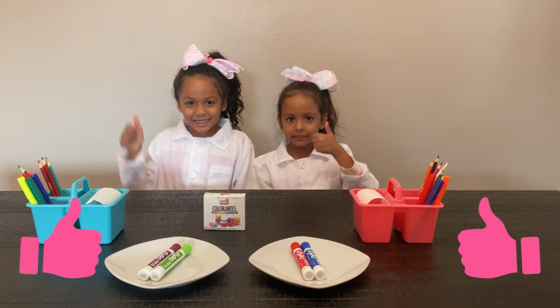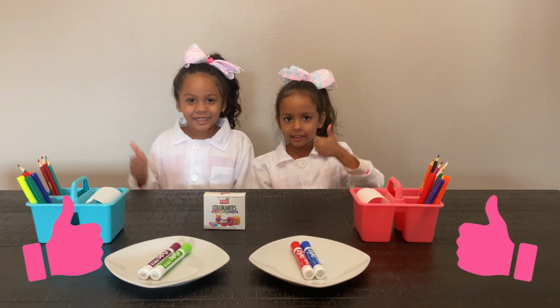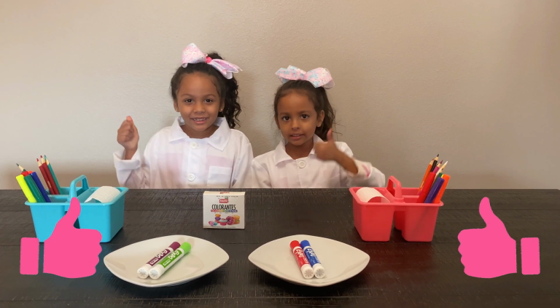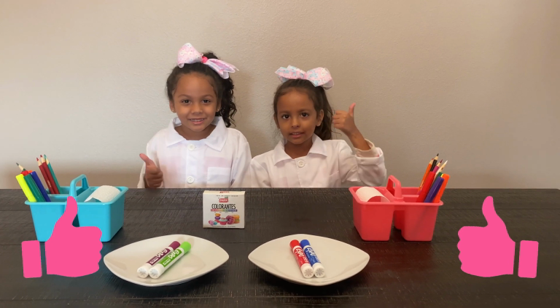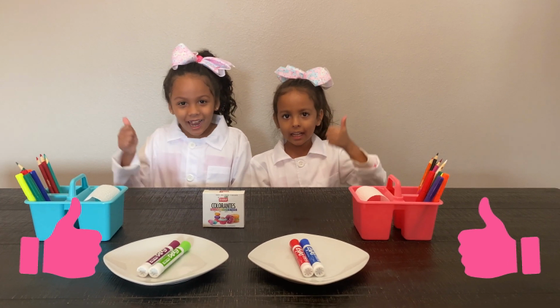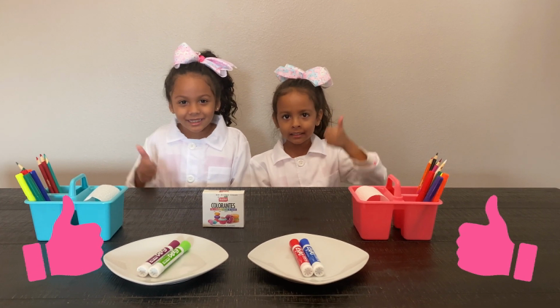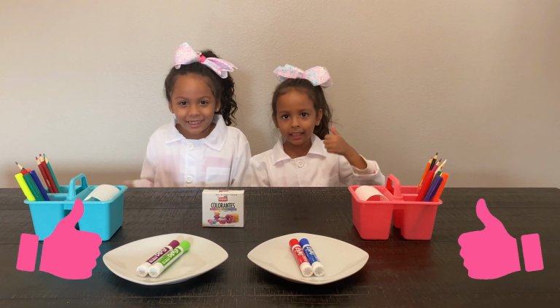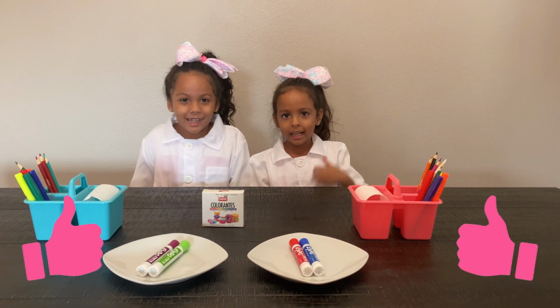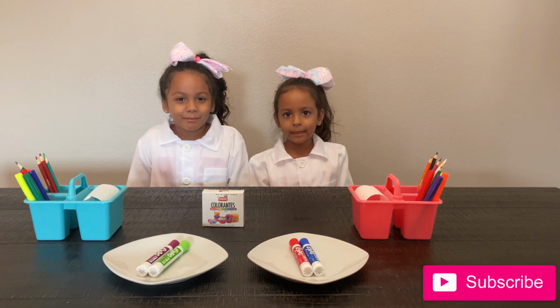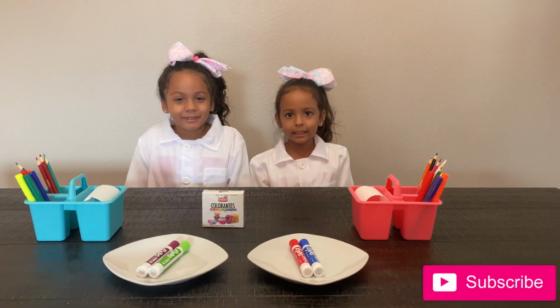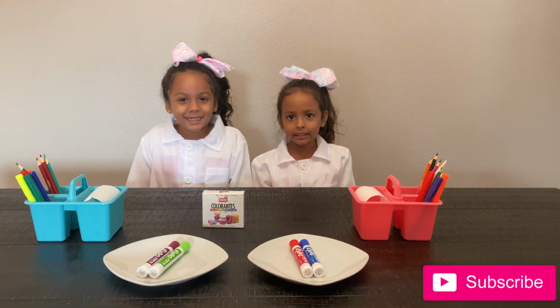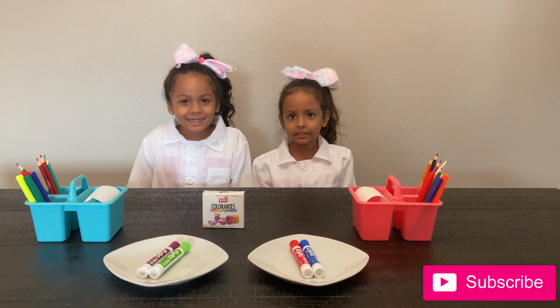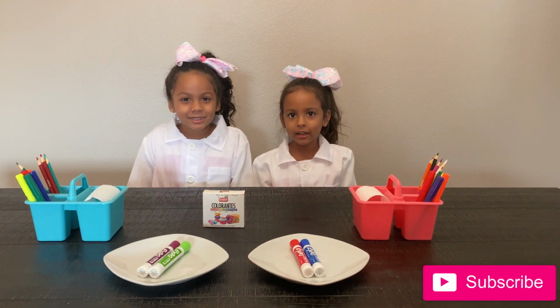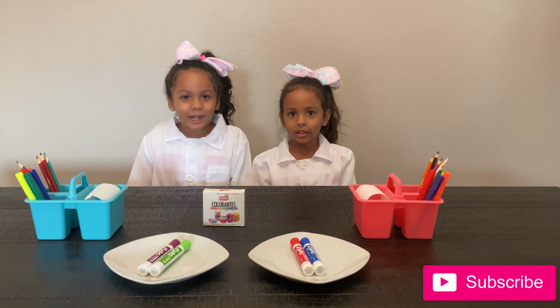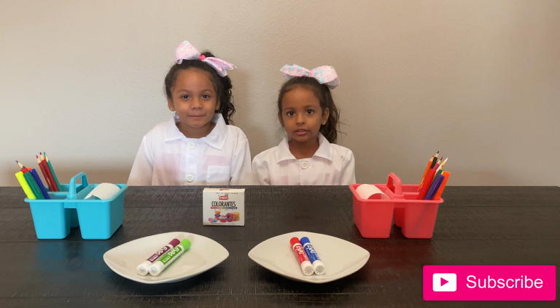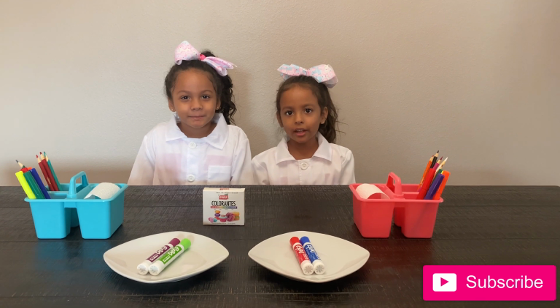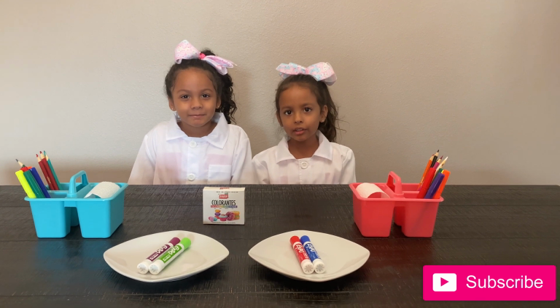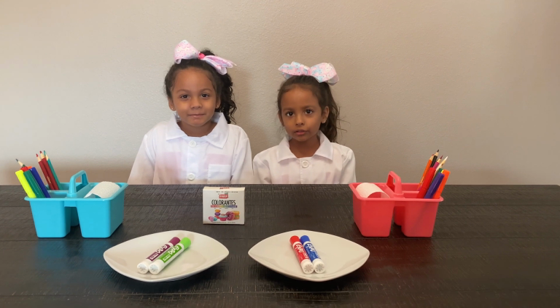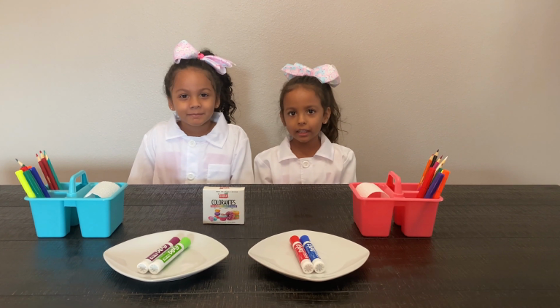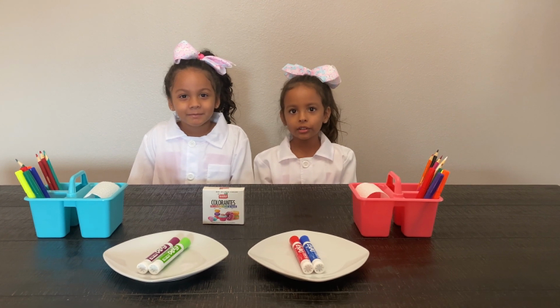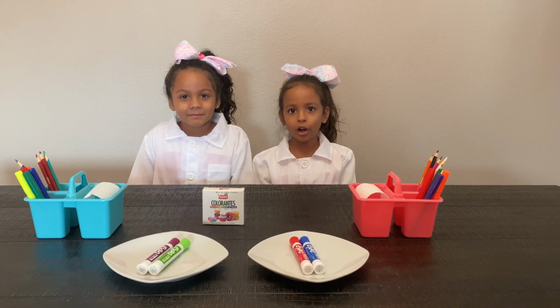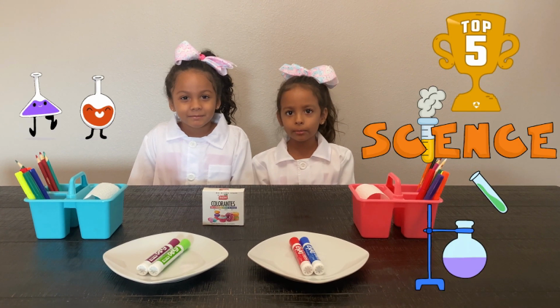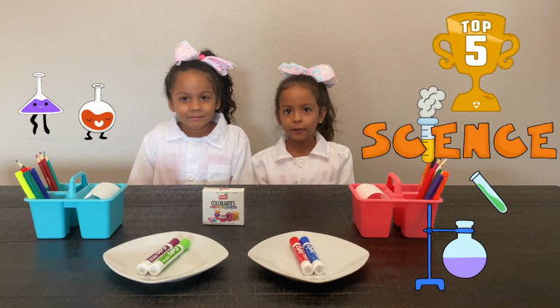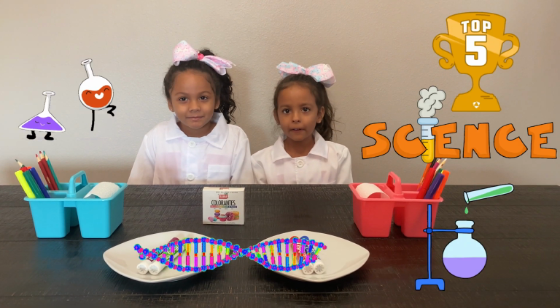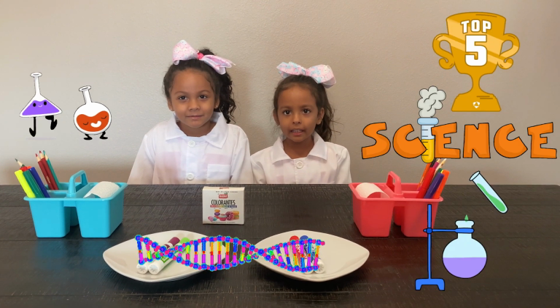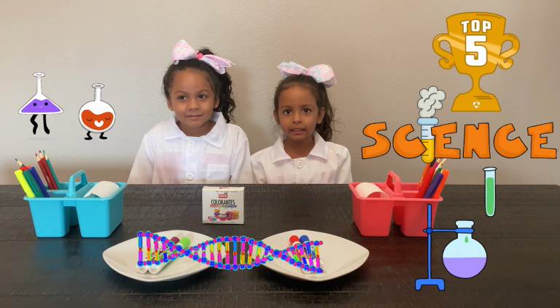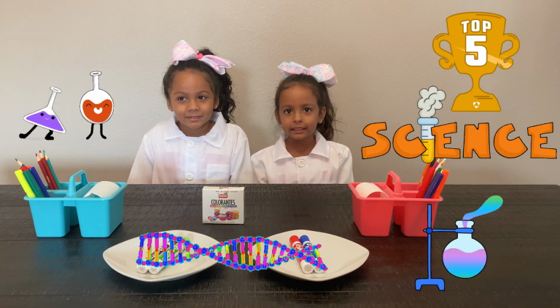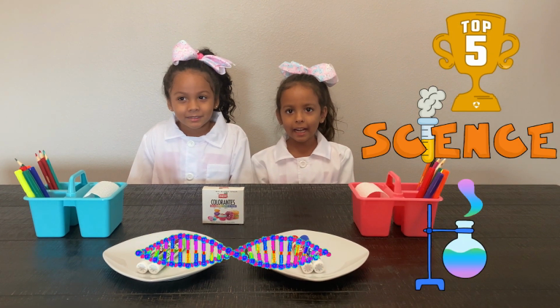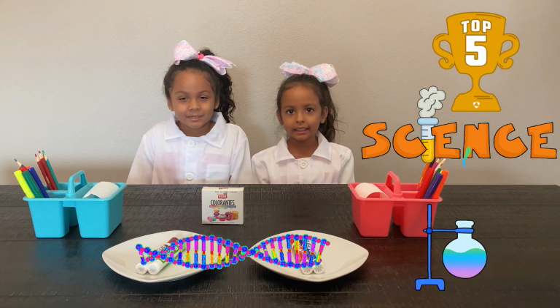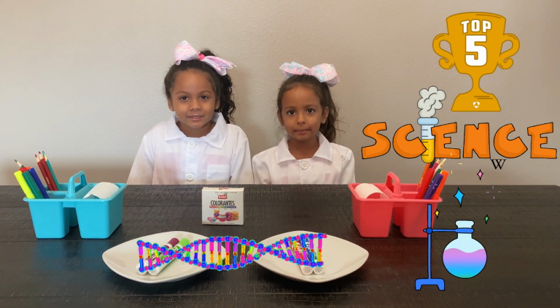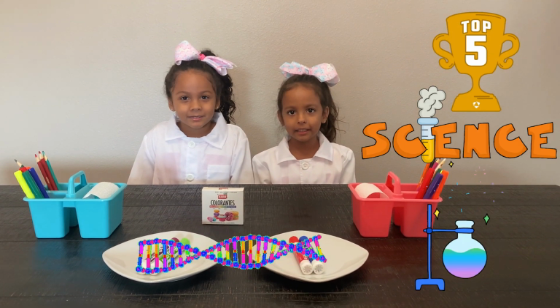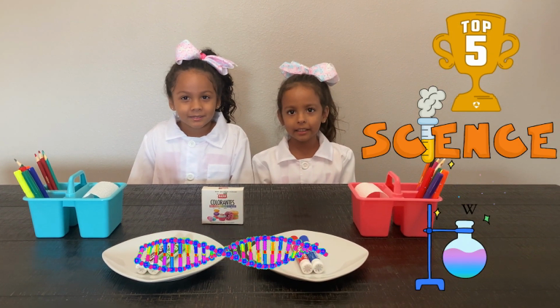This is you like and please subscribe. Today we are doing a top science video.